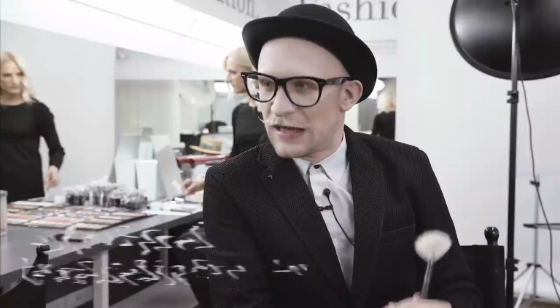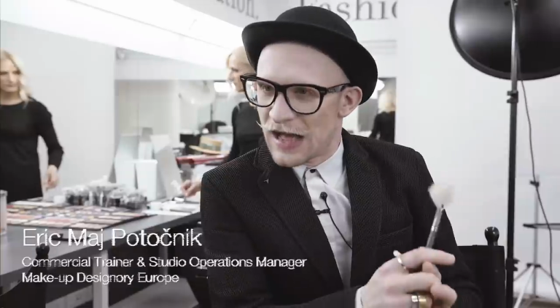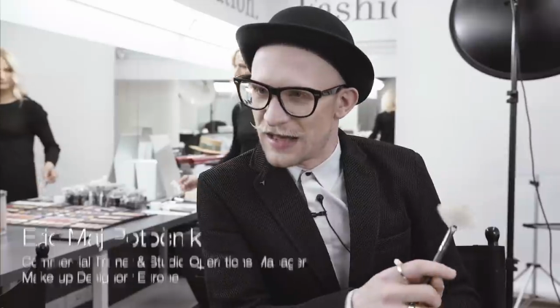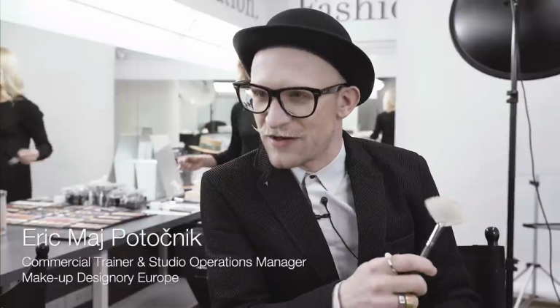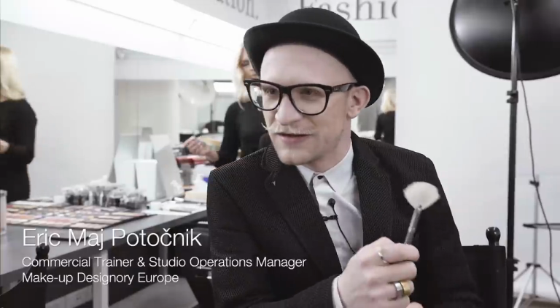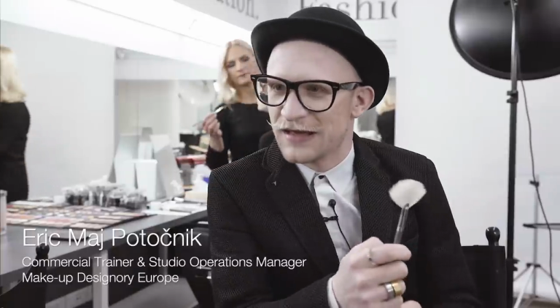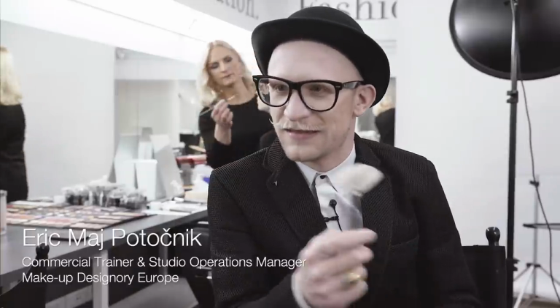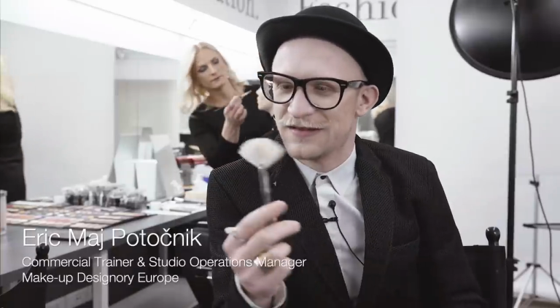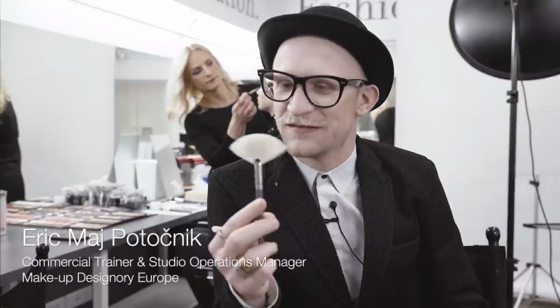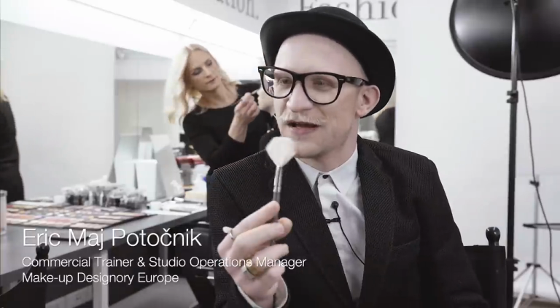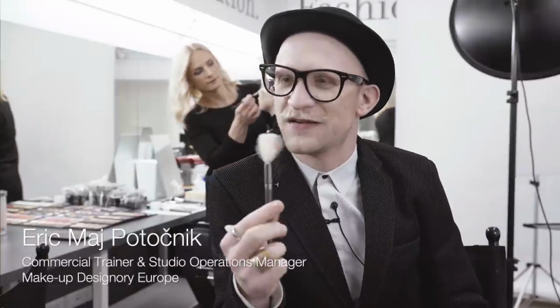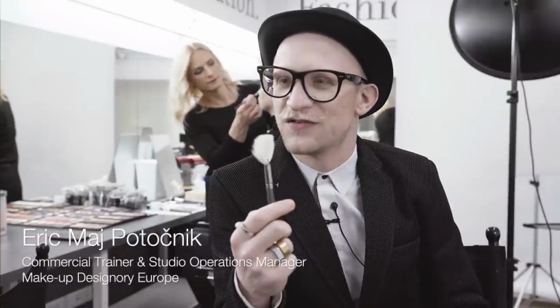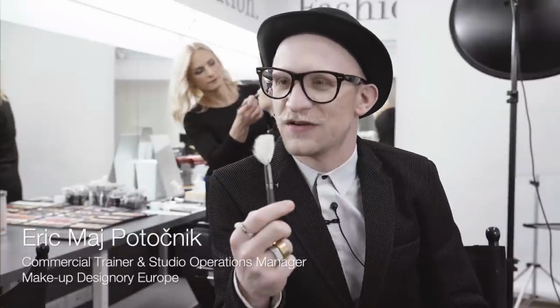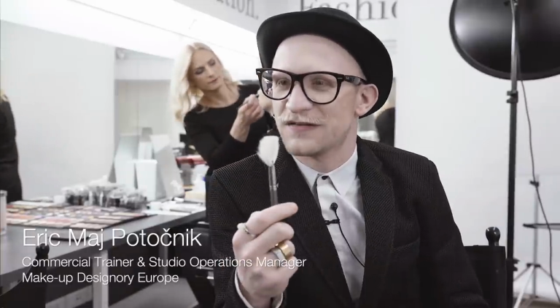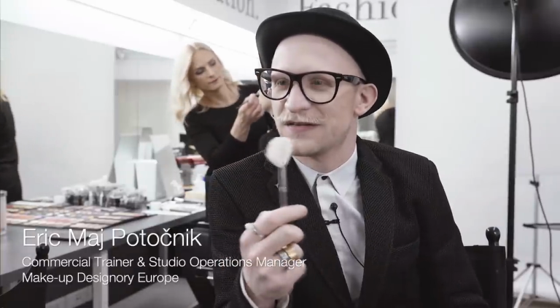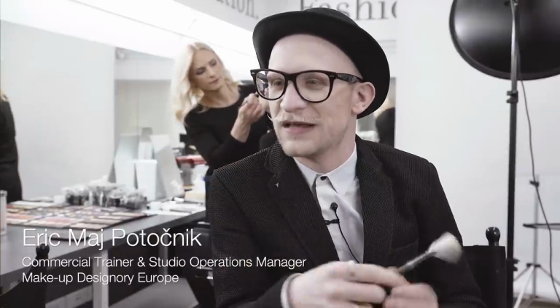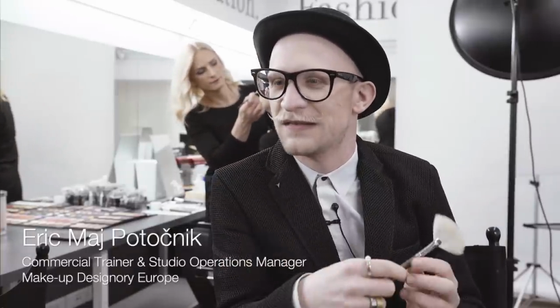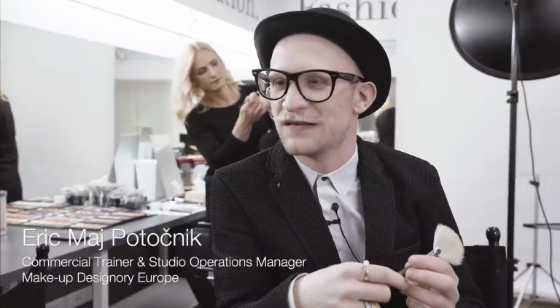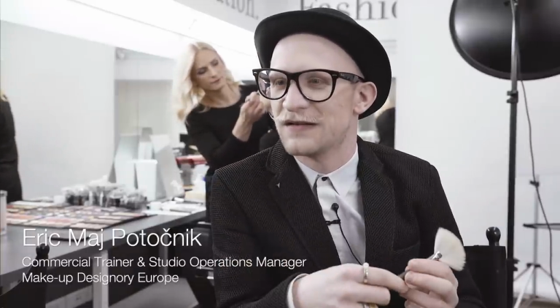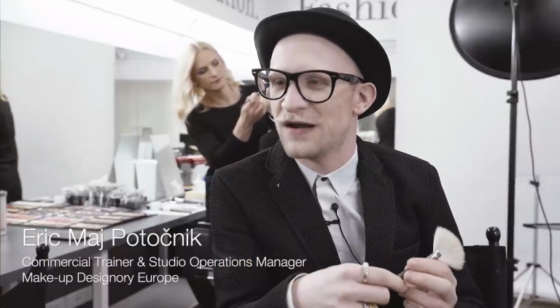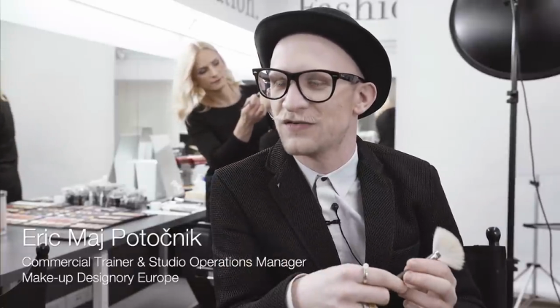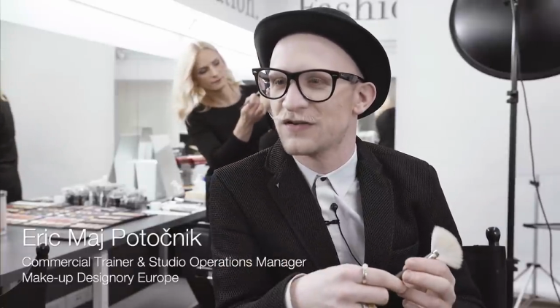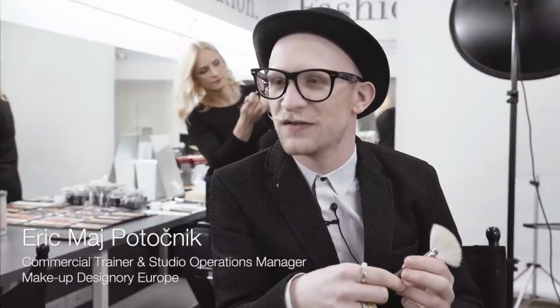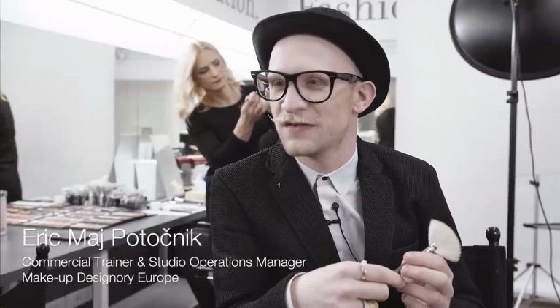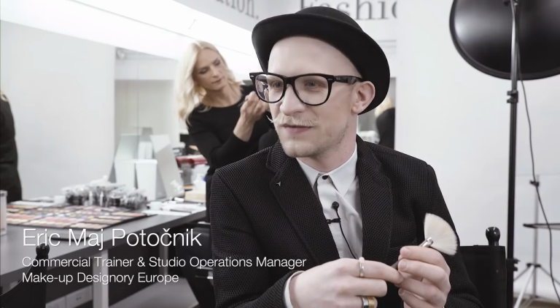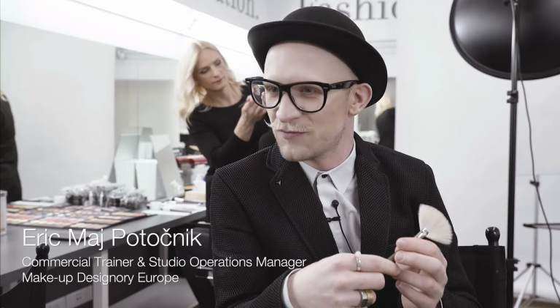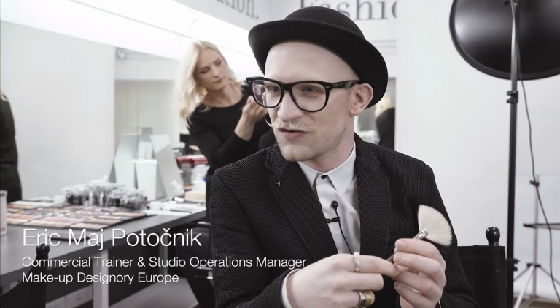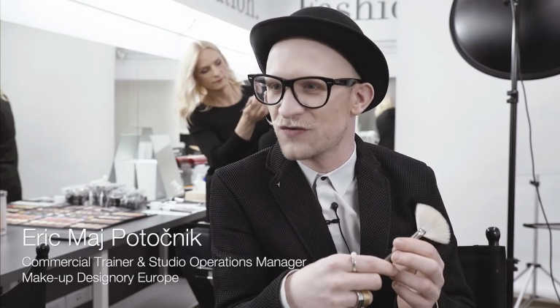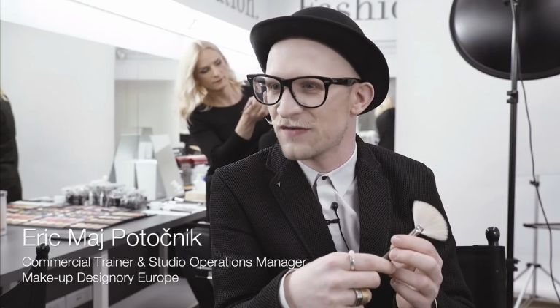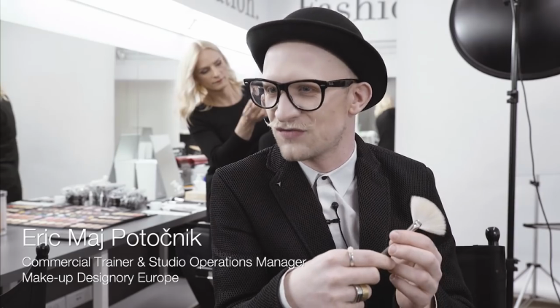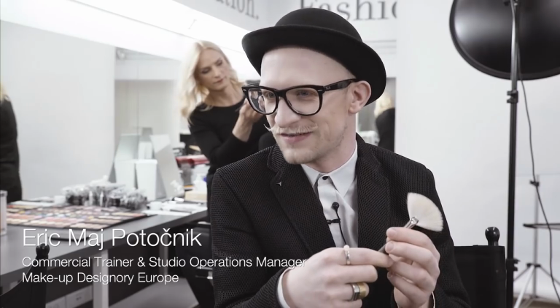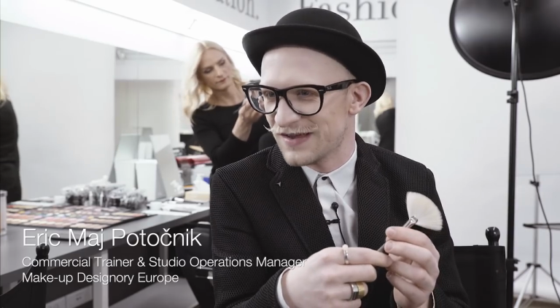Hi, I'm Eric and this is my artist choice. It's the large fan brush 510.